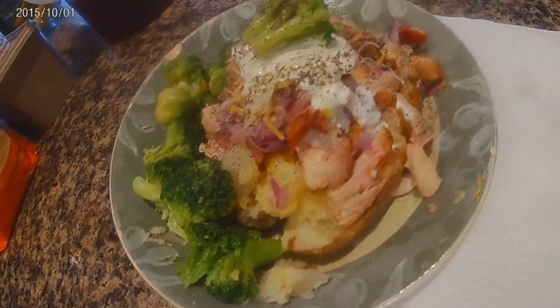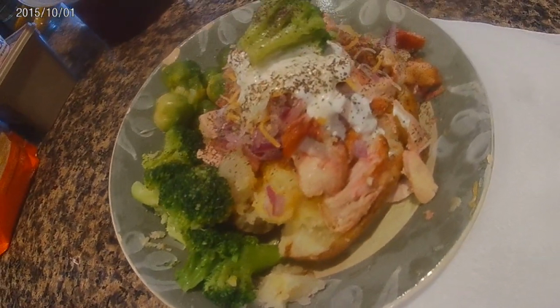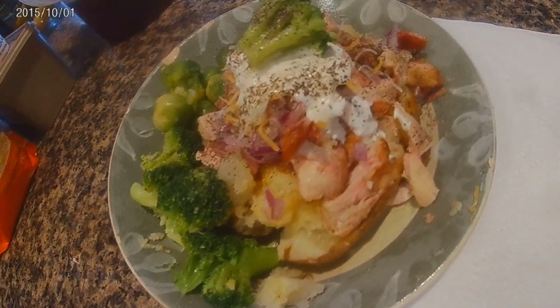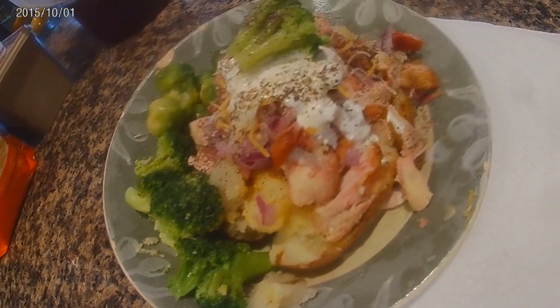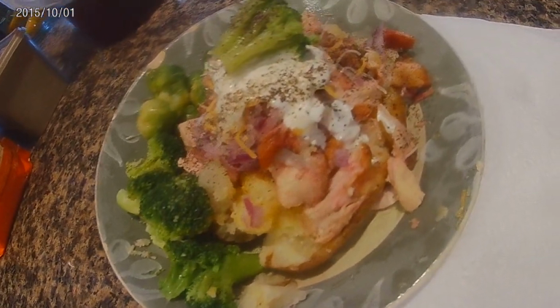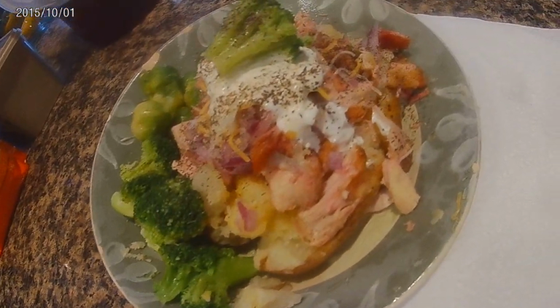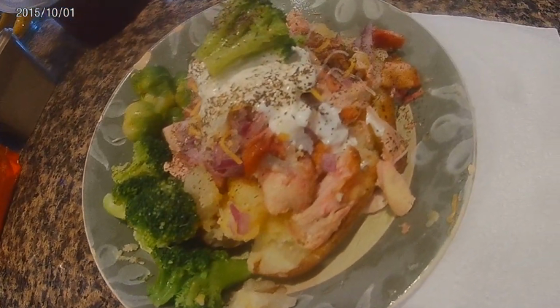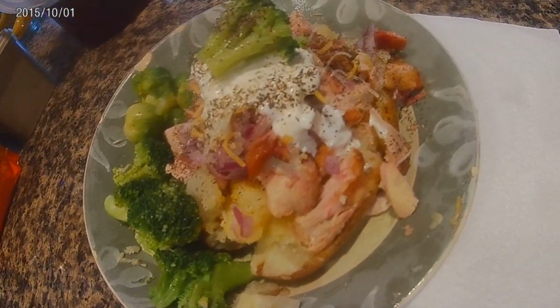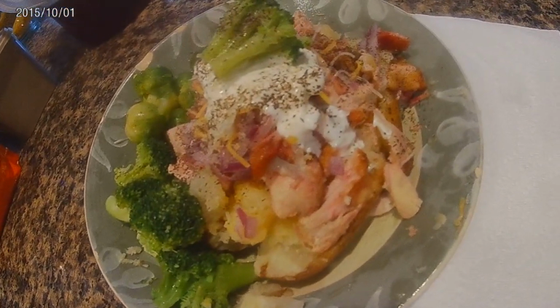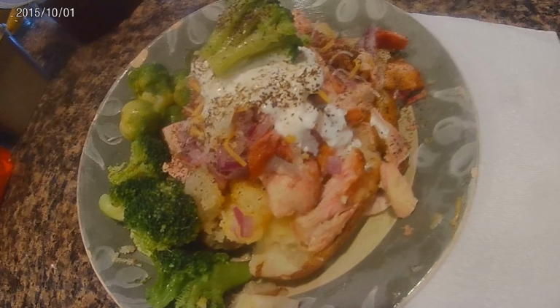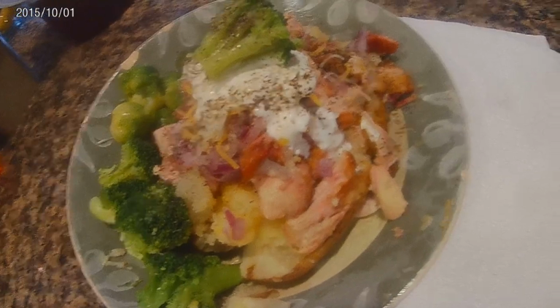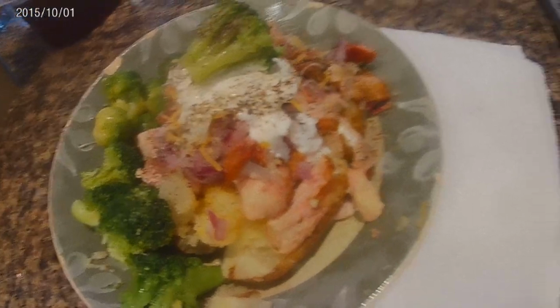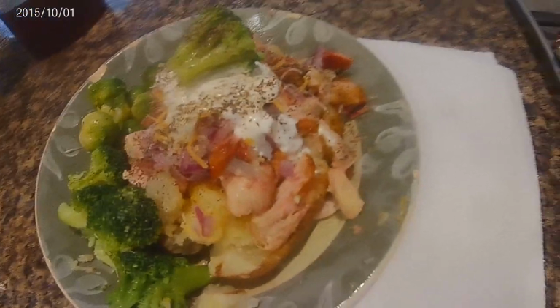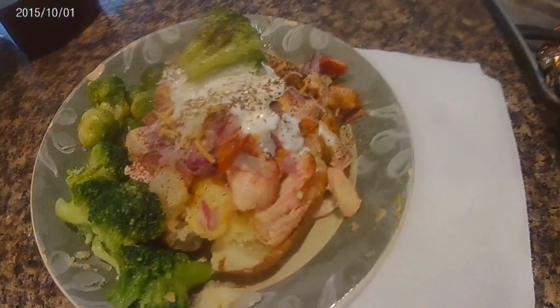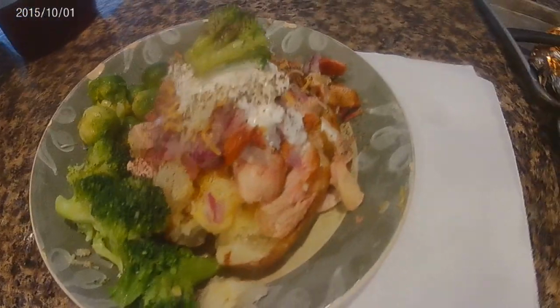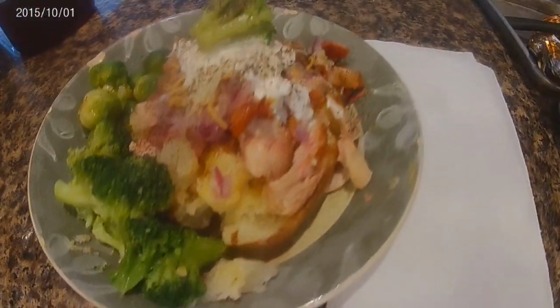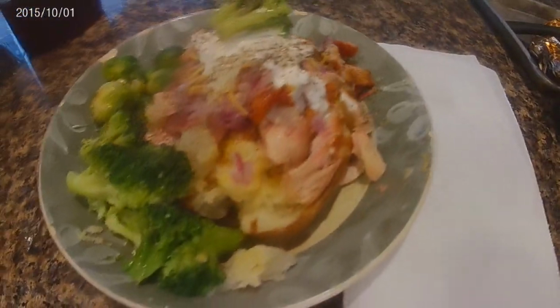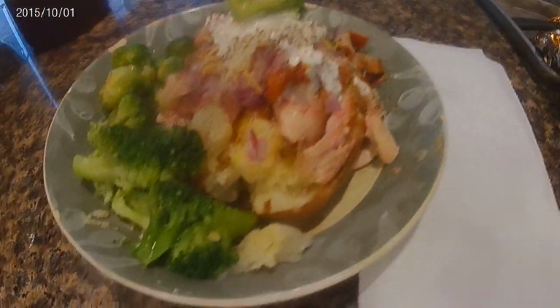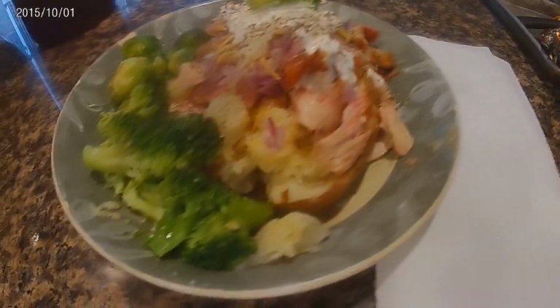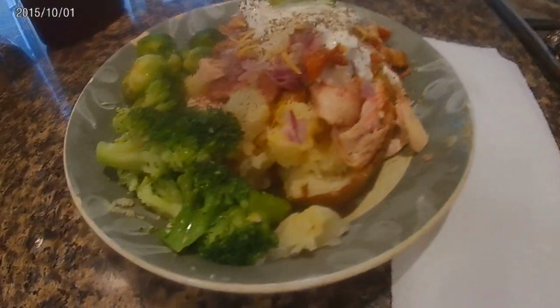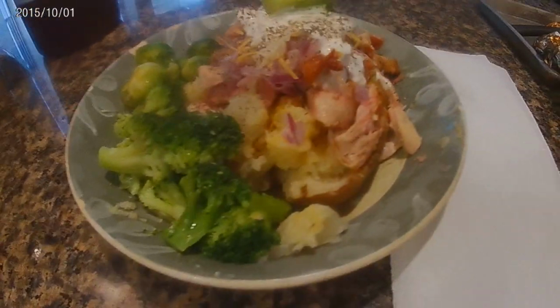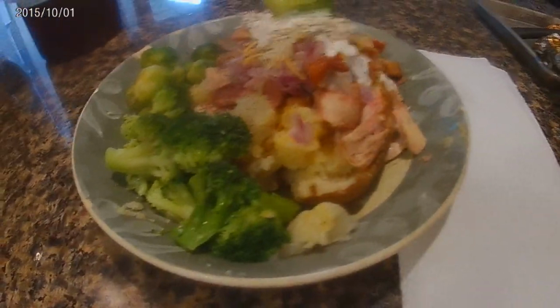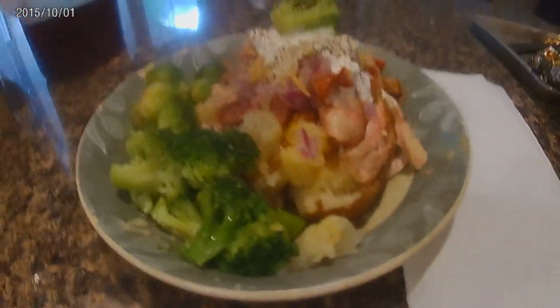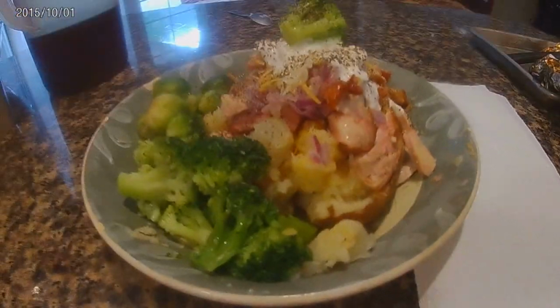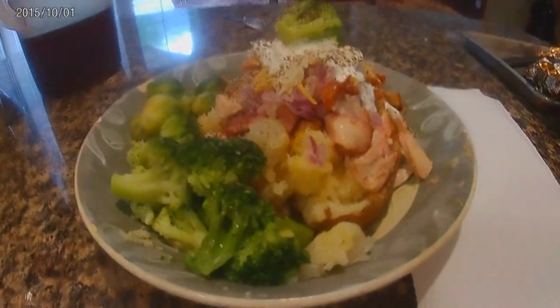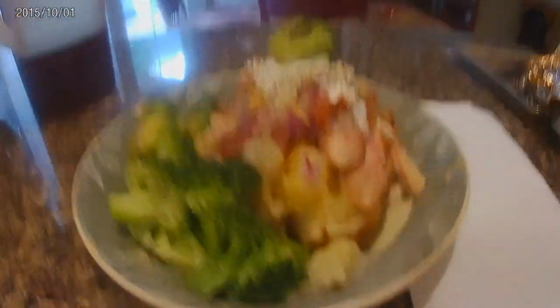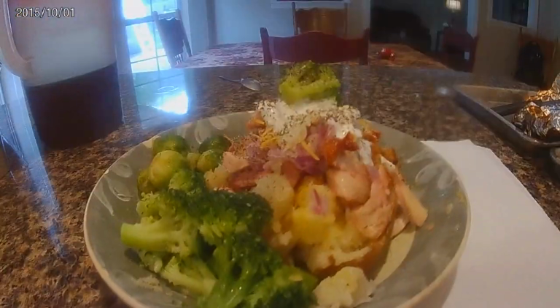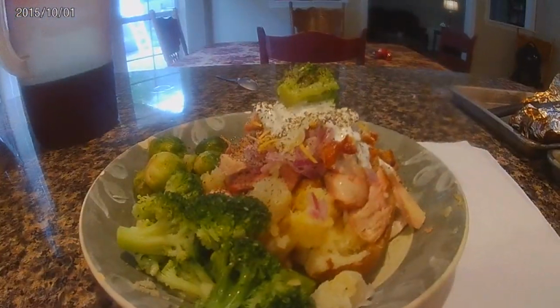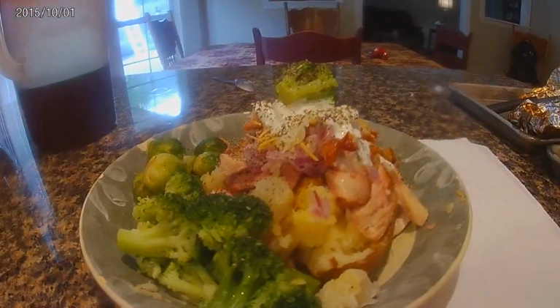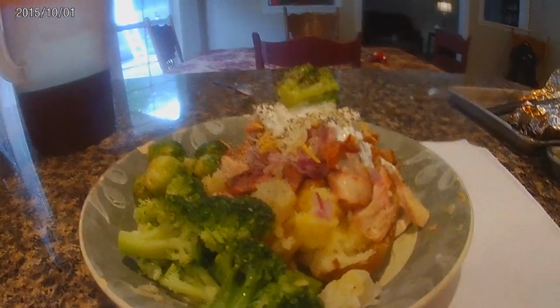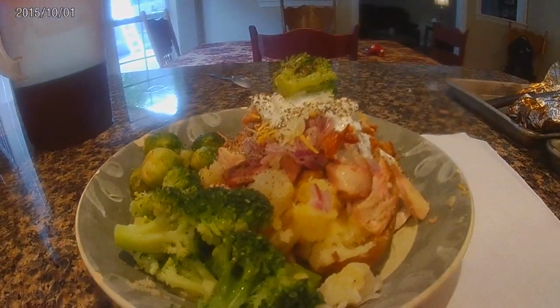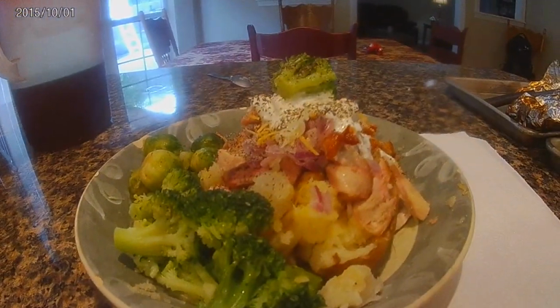And of course for sides, we had some veggies — some Brussels sprouts and broccoli. Hope y'all enjoy that.